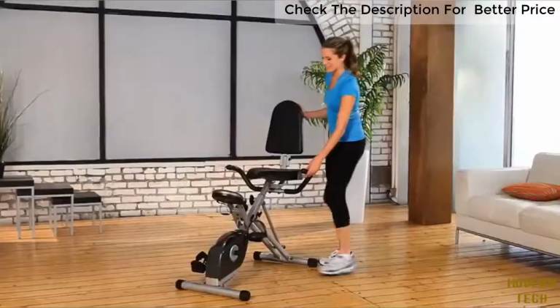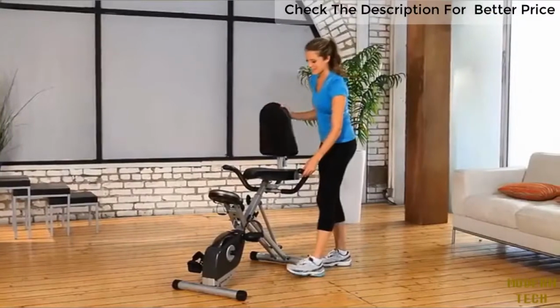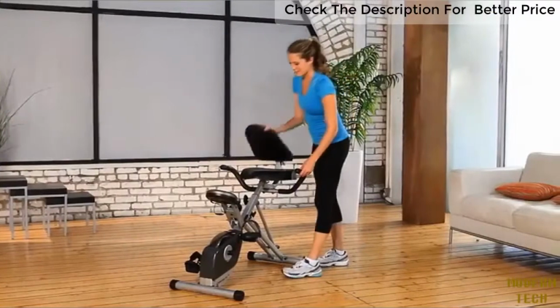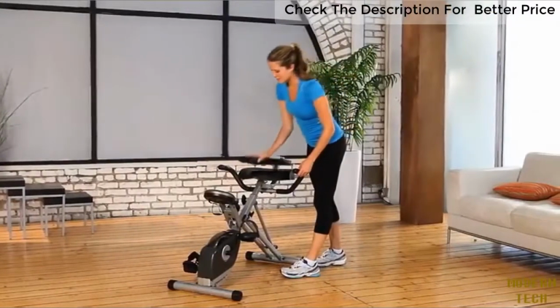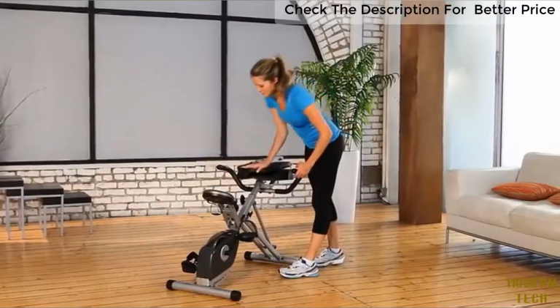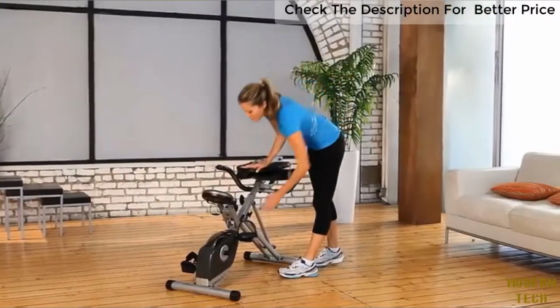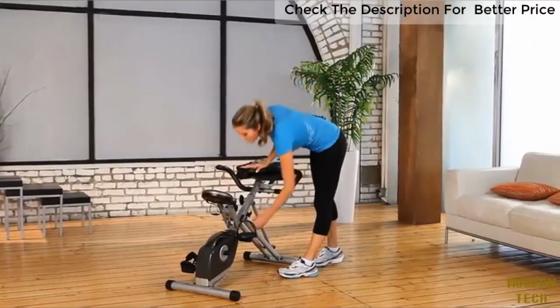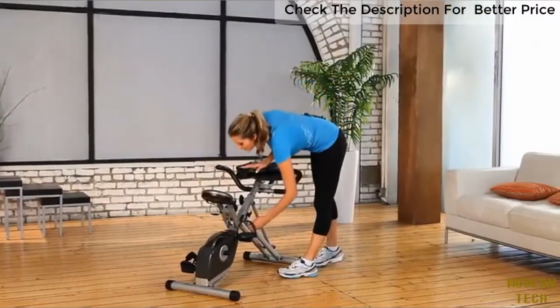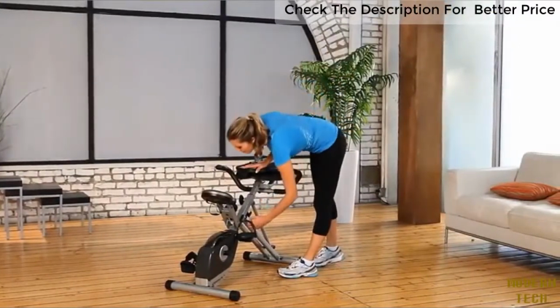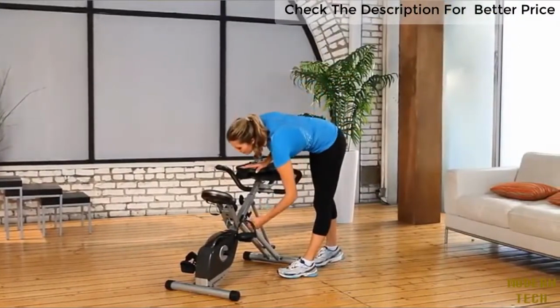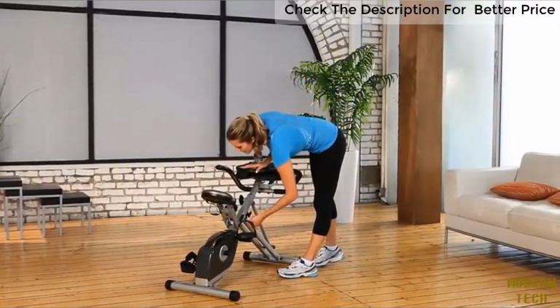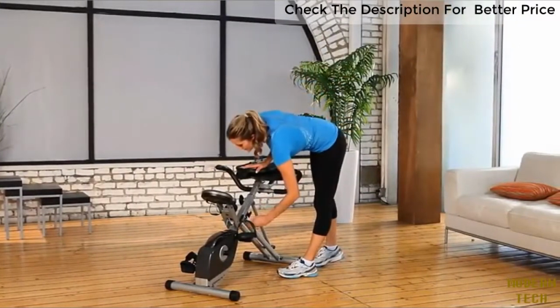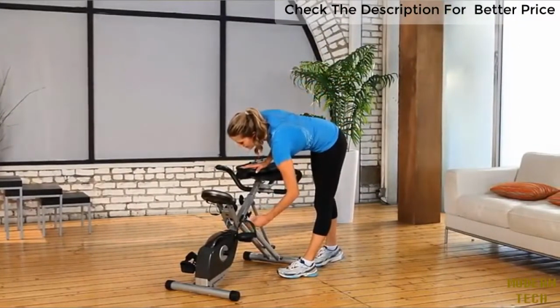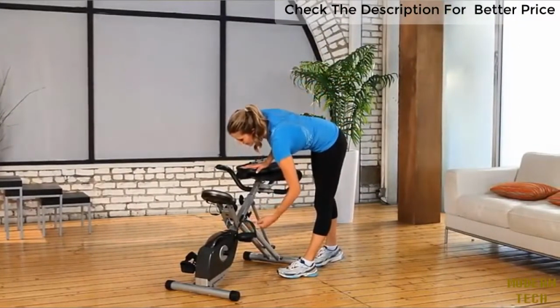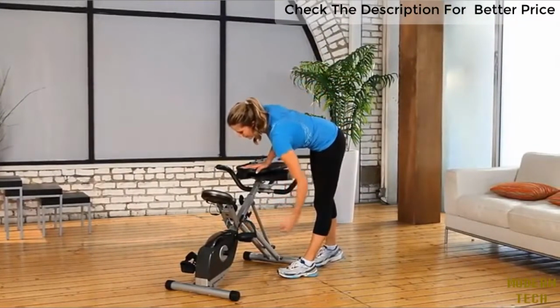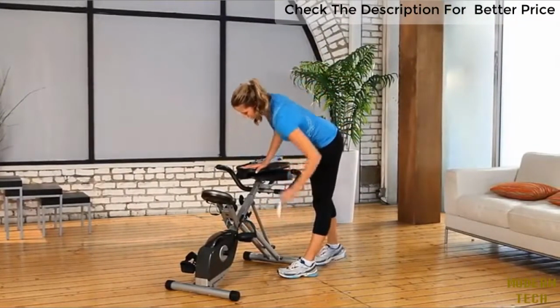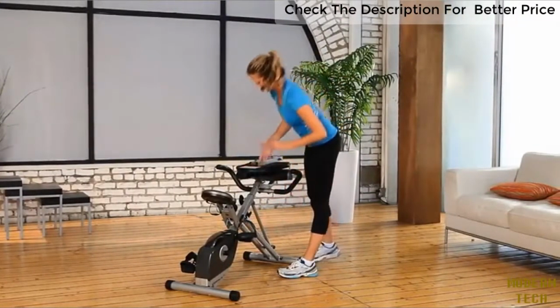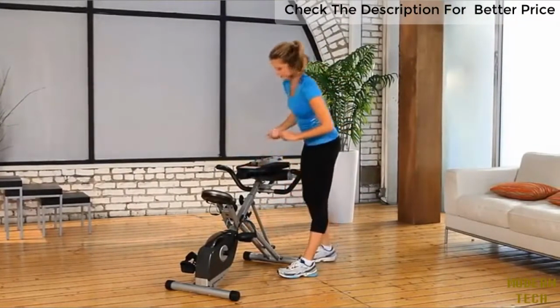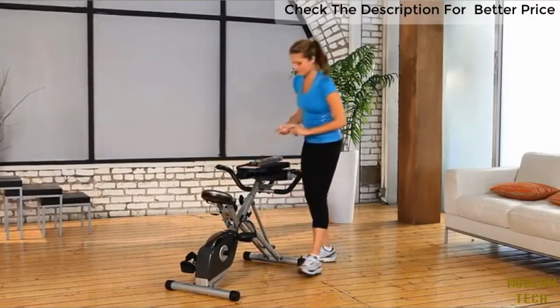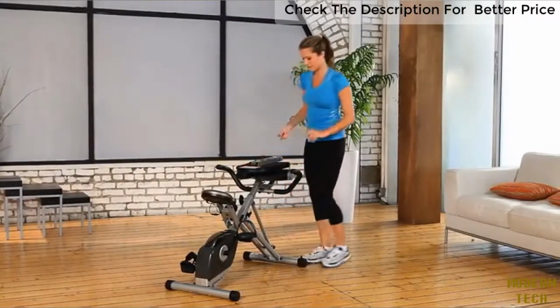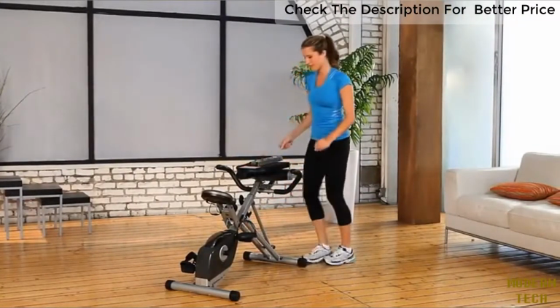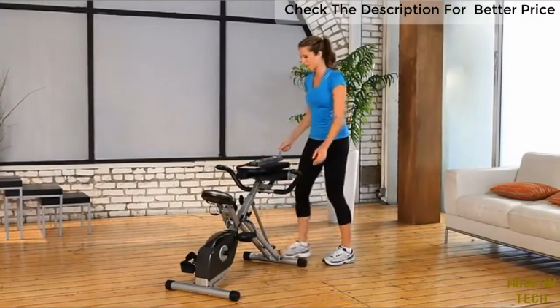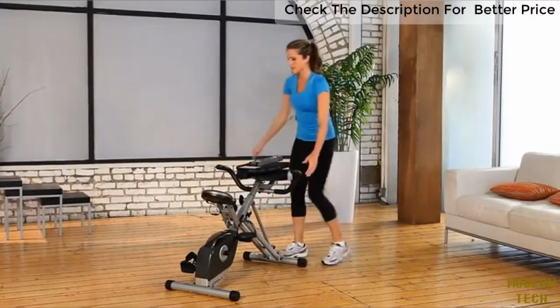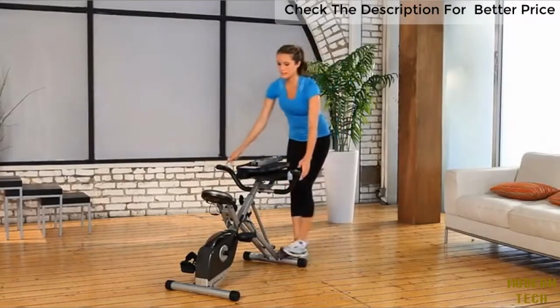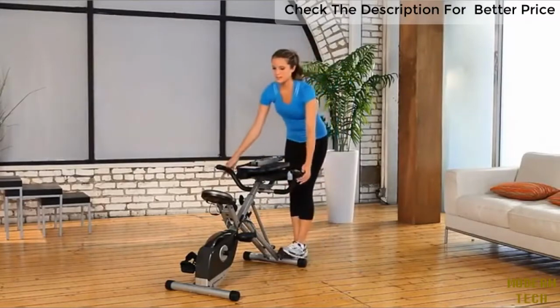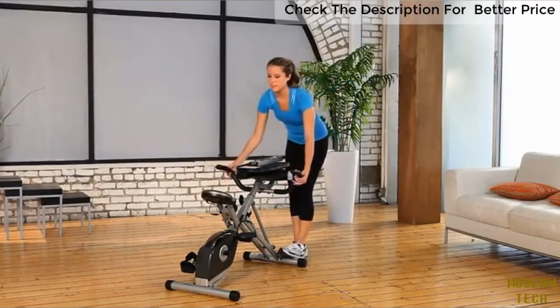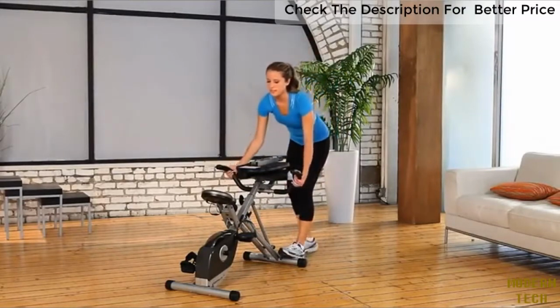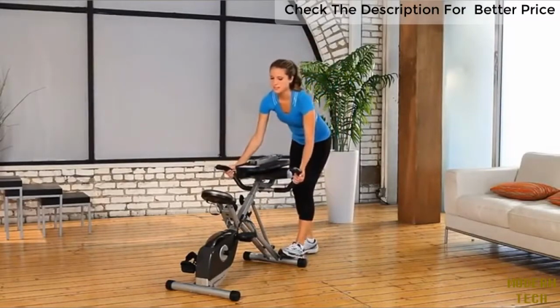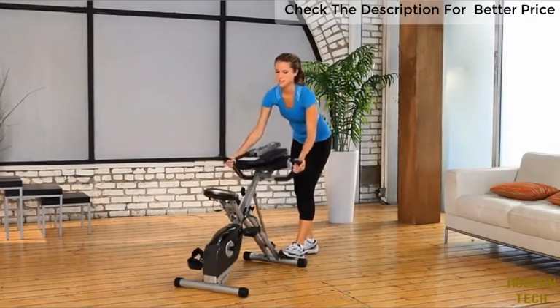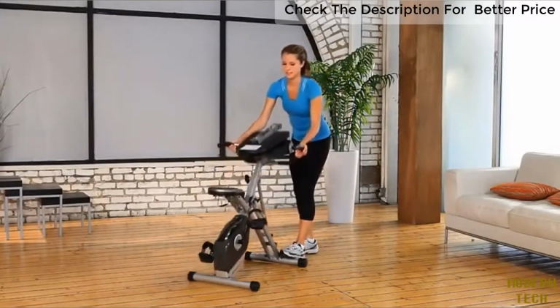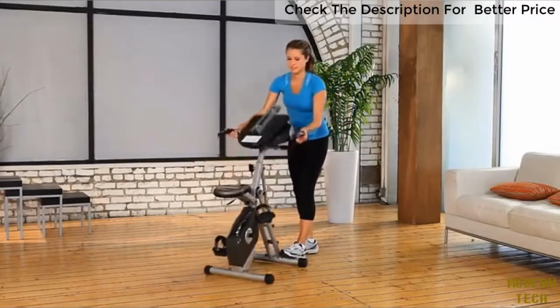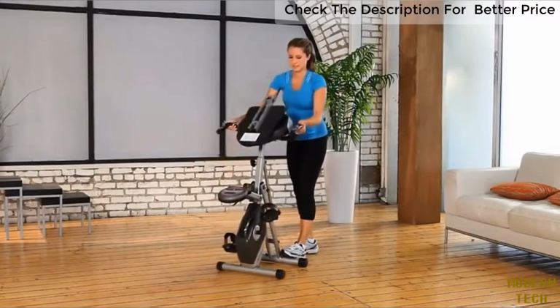It will fold to half the size when you want to store it. Plus, it's easy to move with the included transportation wheels.